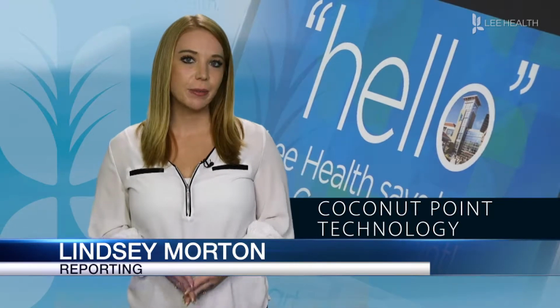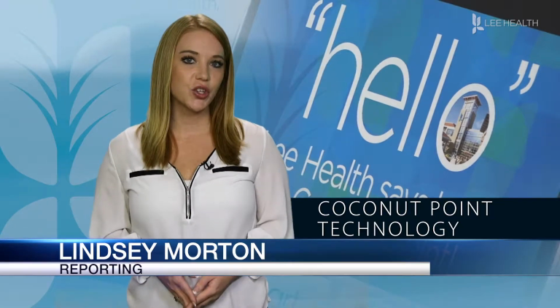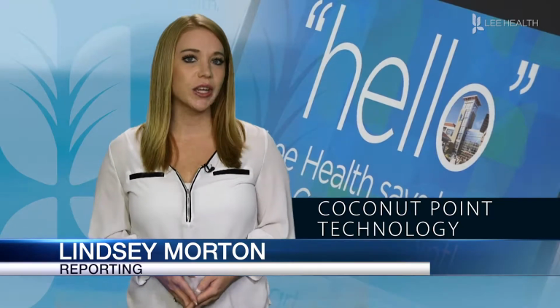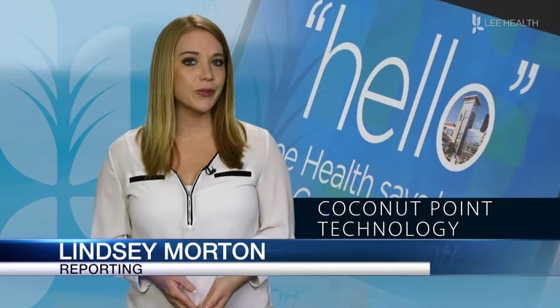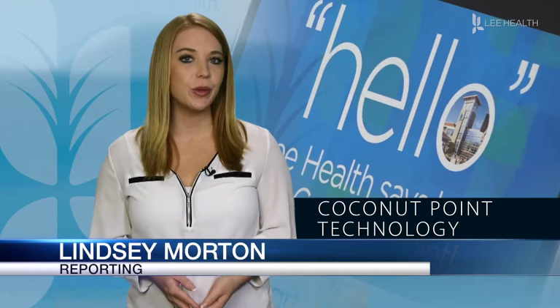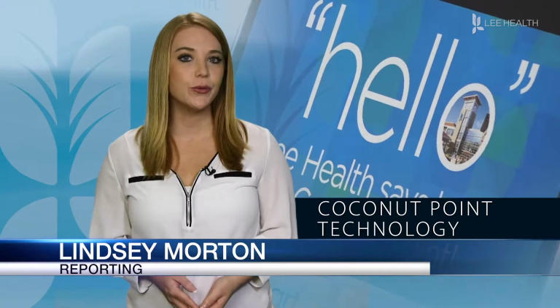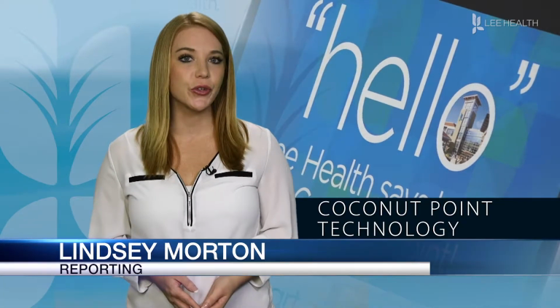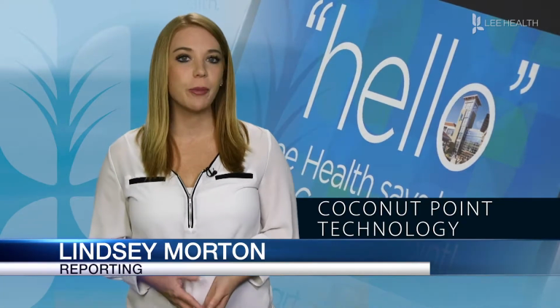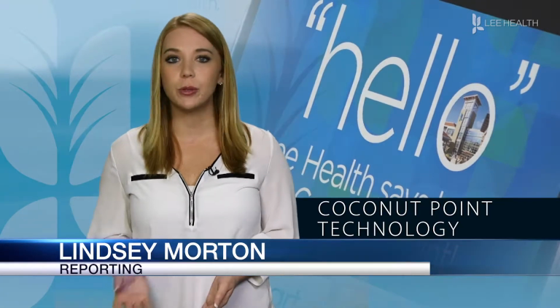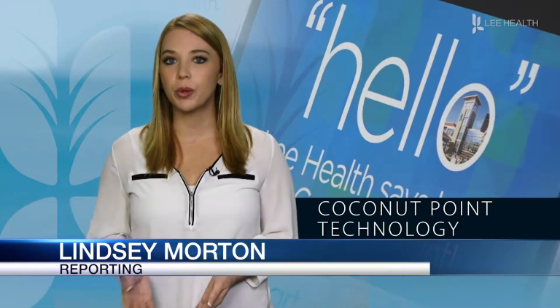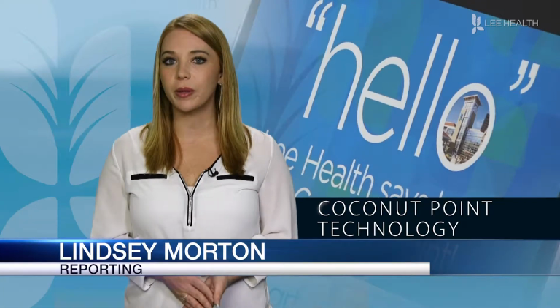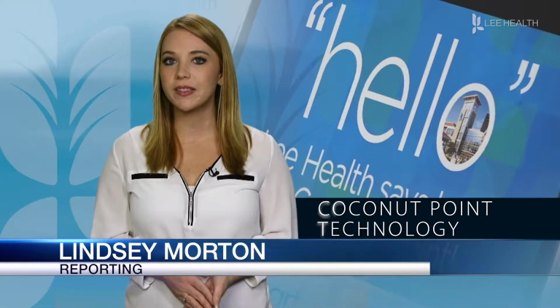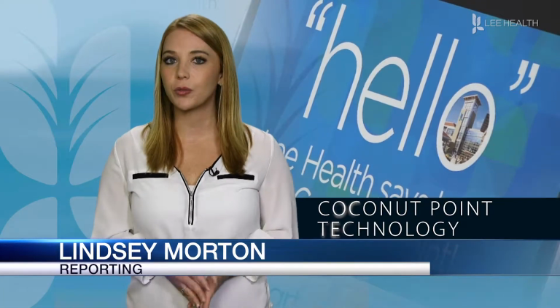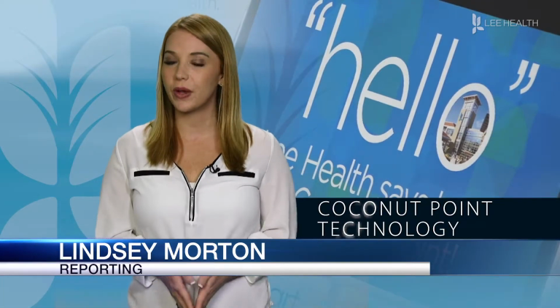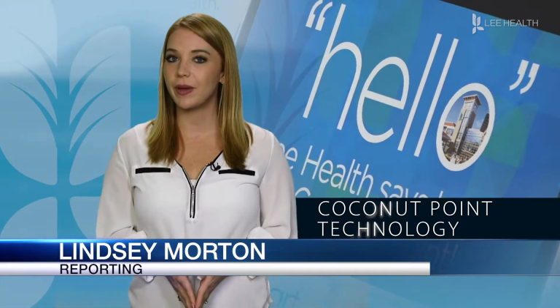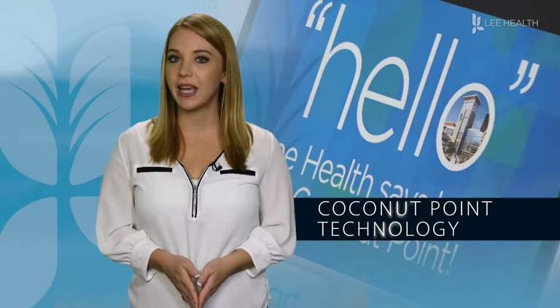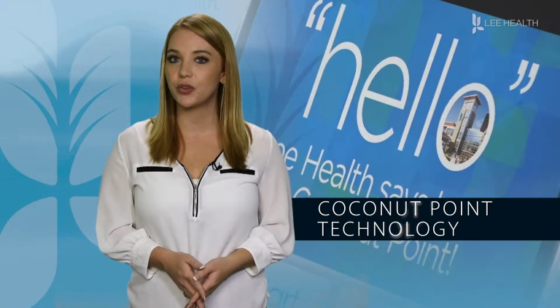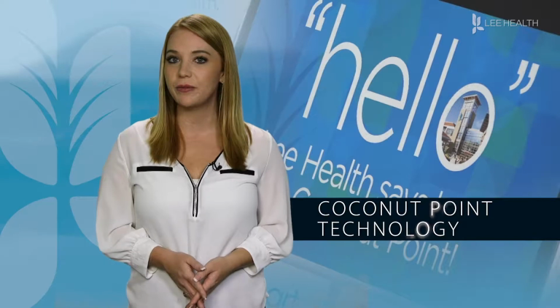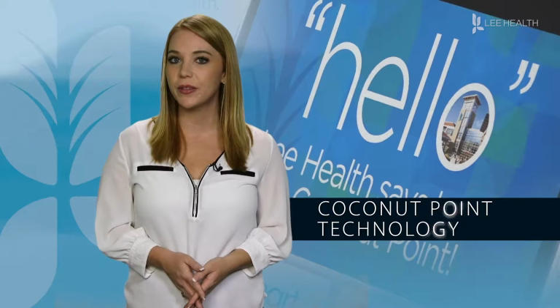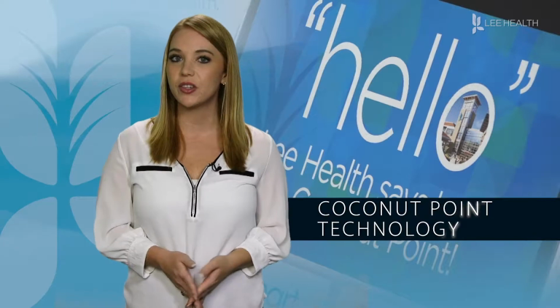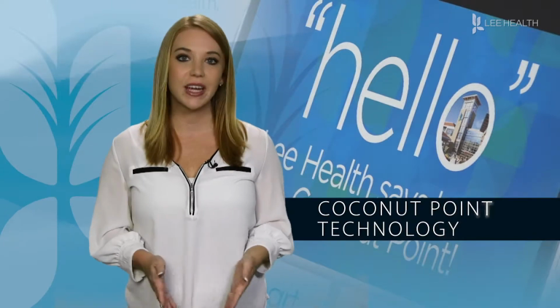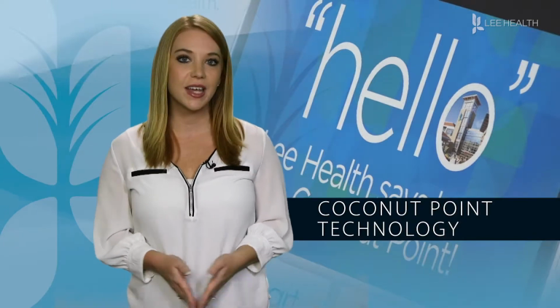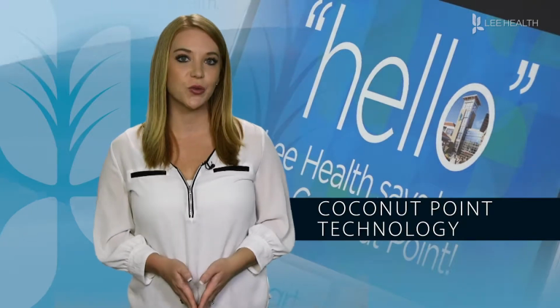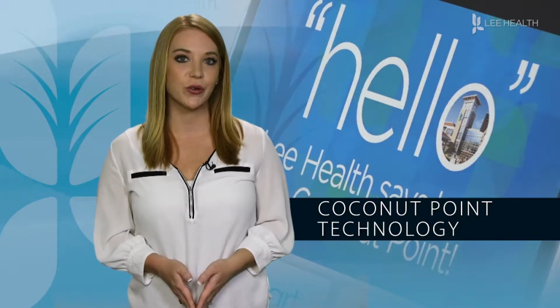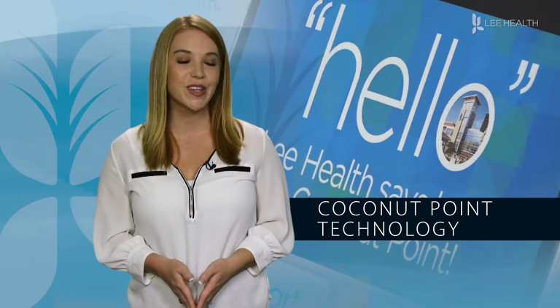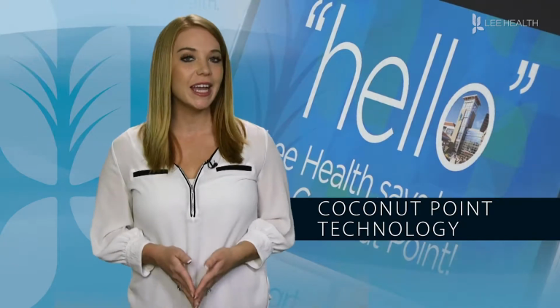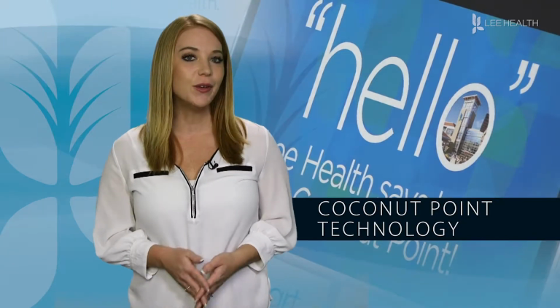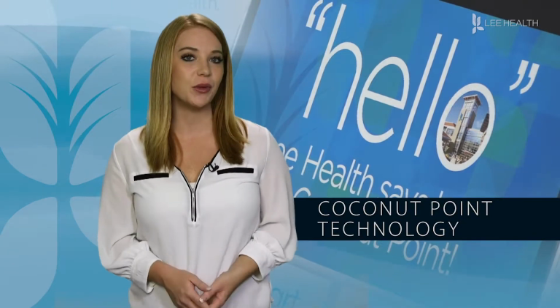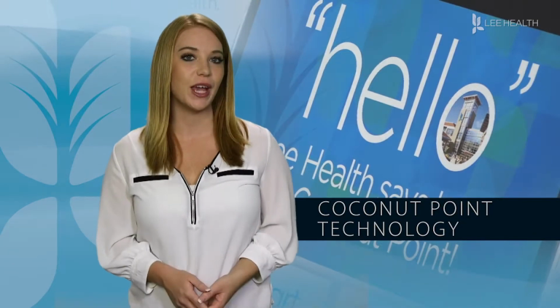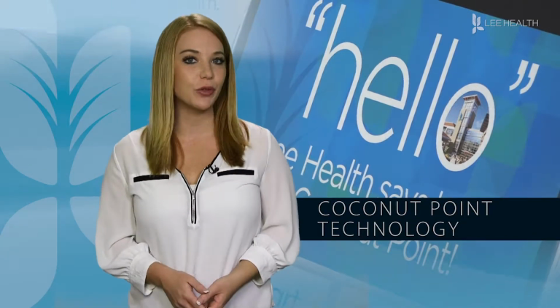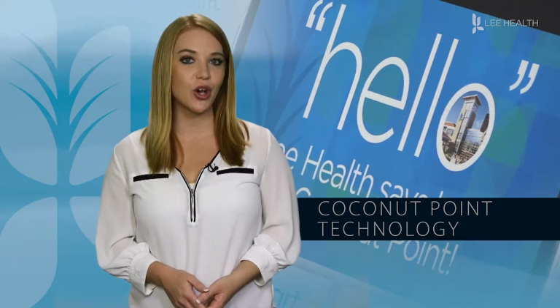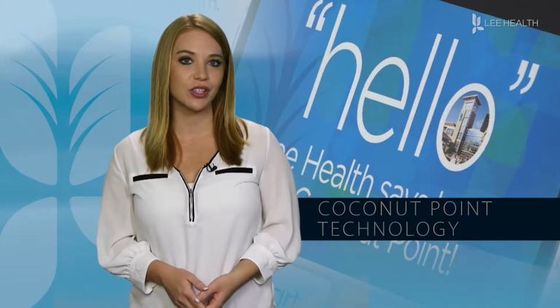MyChart can also be used to look up future appointments, request medication refills, check test results, and even communicate with your doctor.